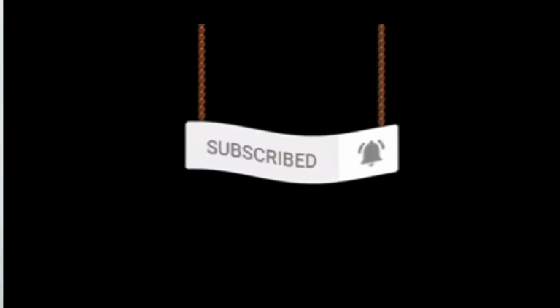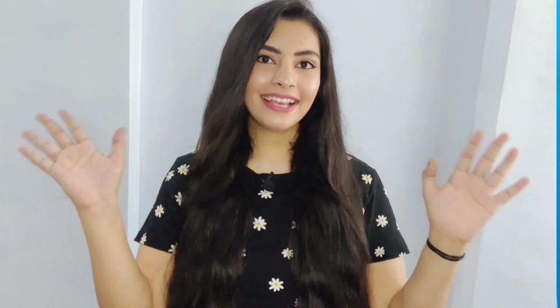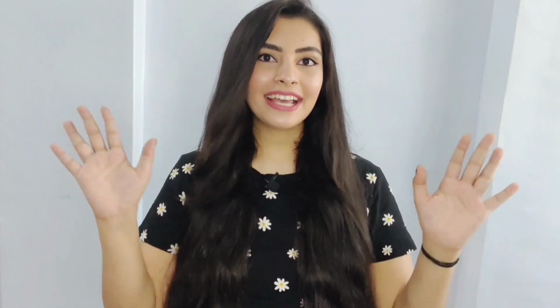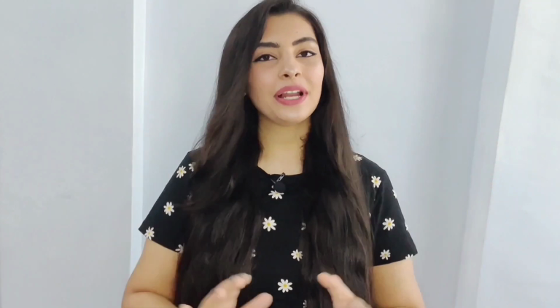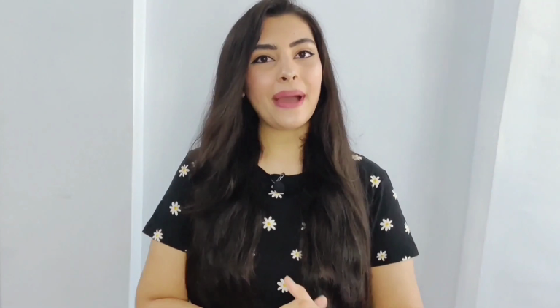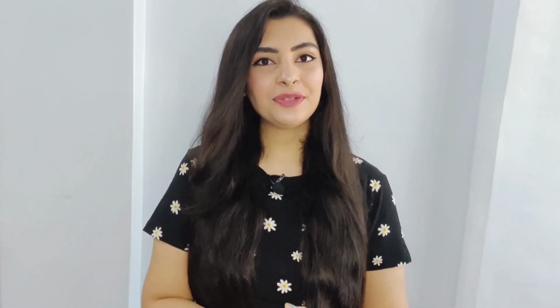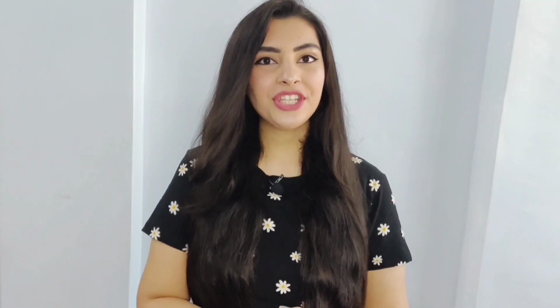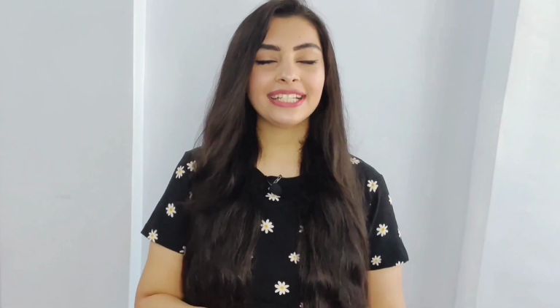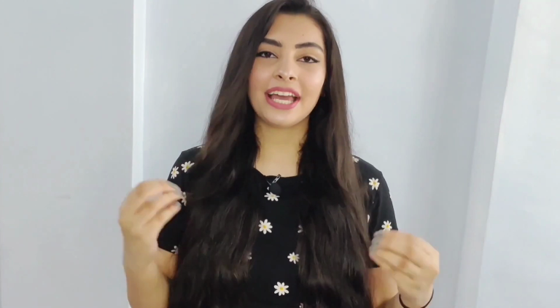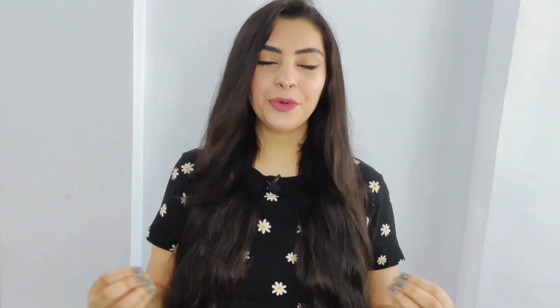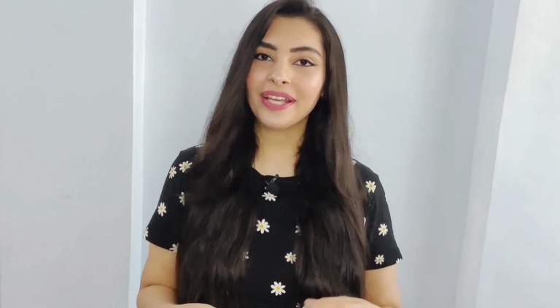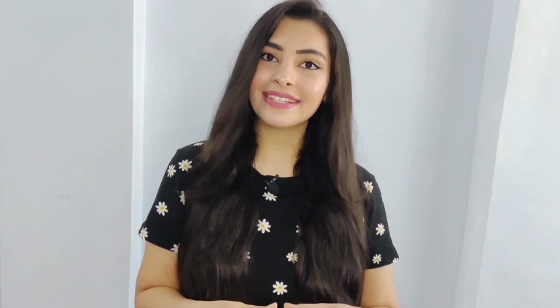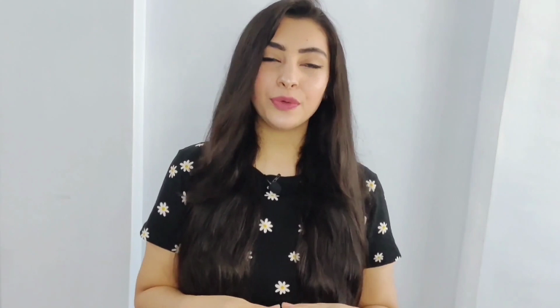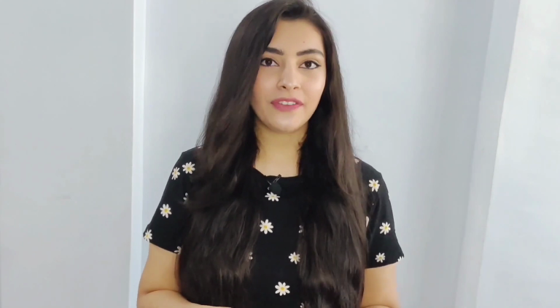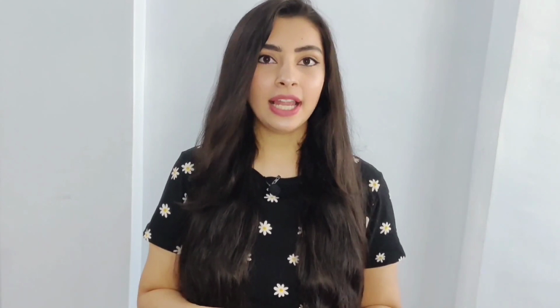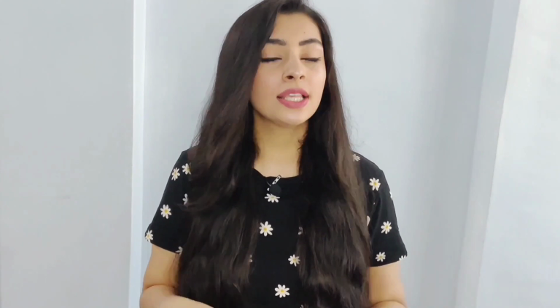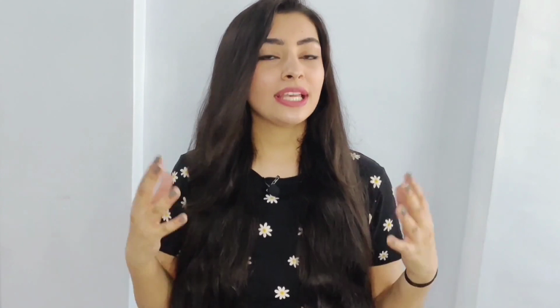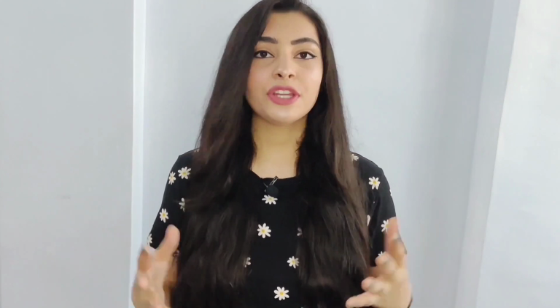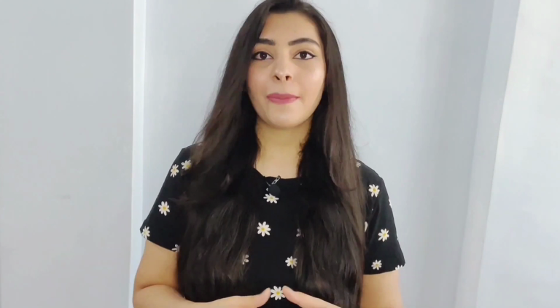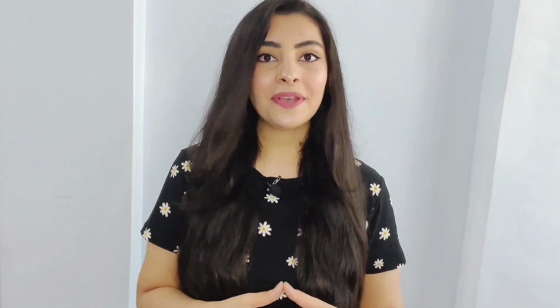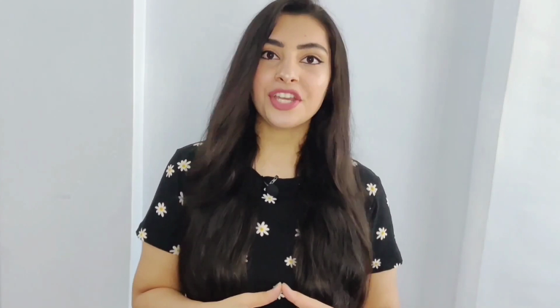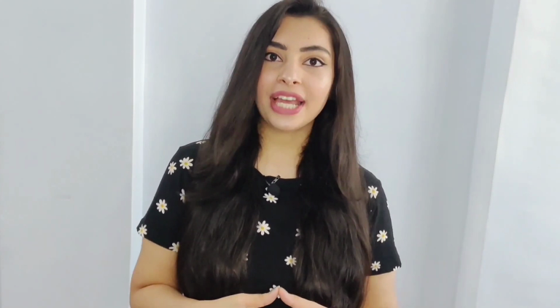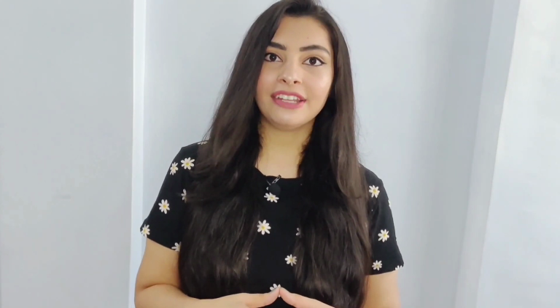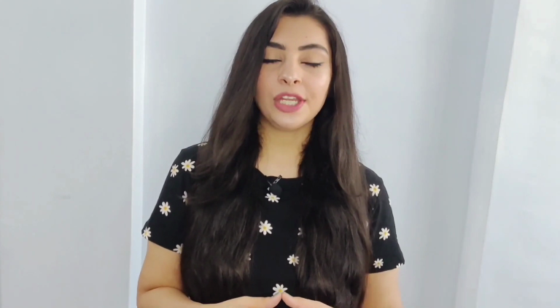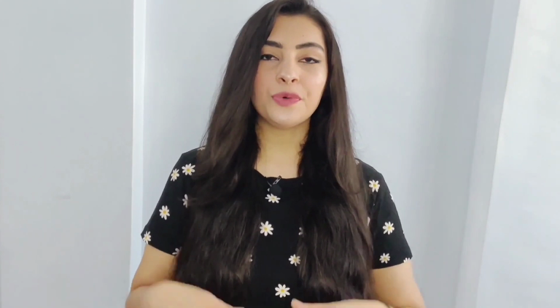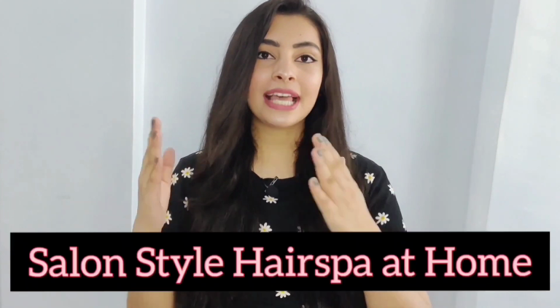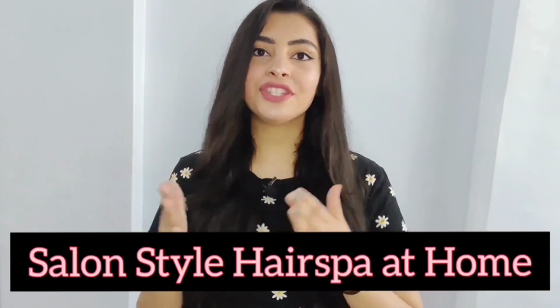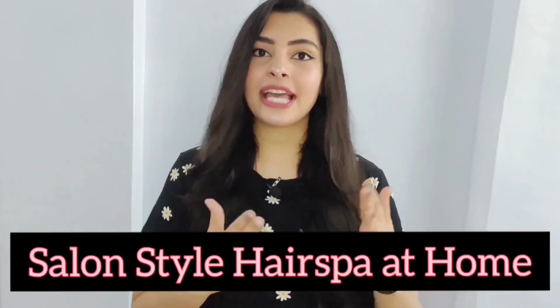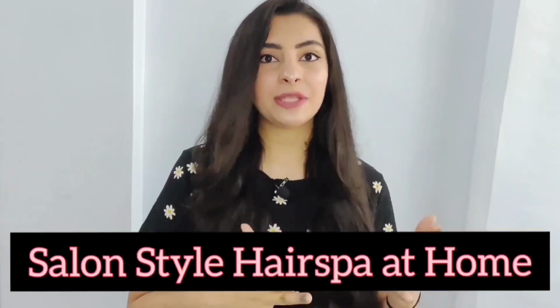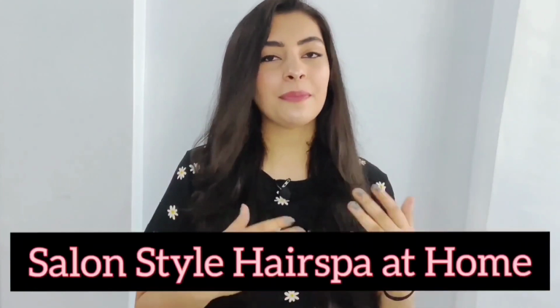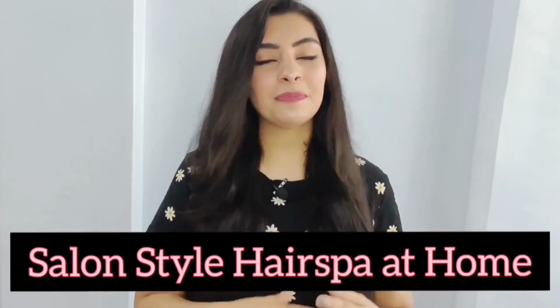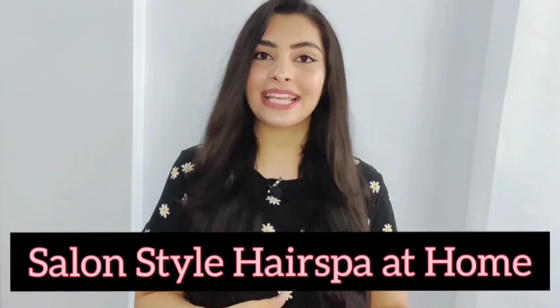Hi guys, welcome back to my channel. I hope you guys are doing well. In this video, I am going to share how to do a hair spa at home.